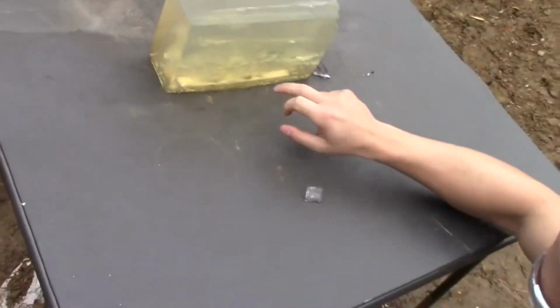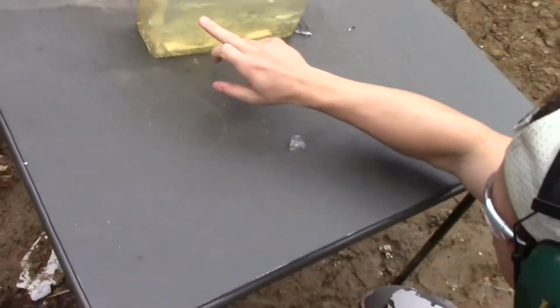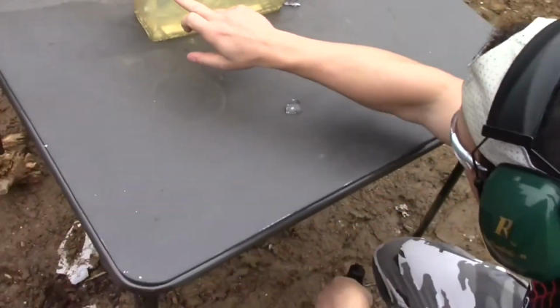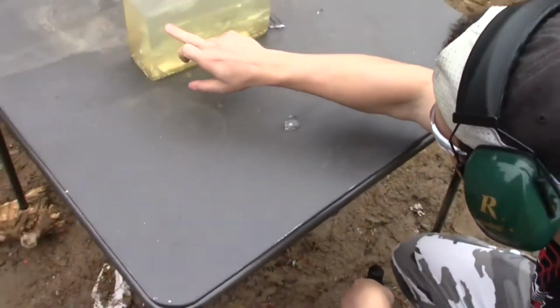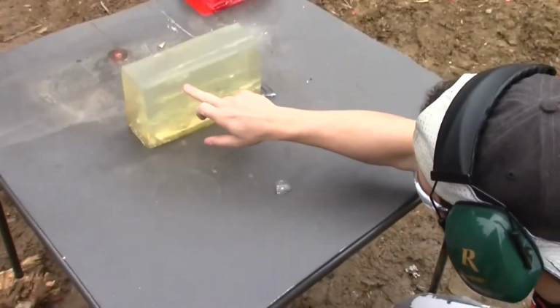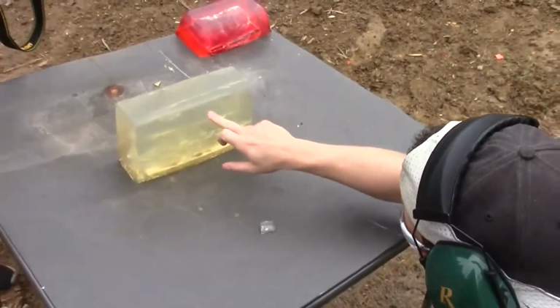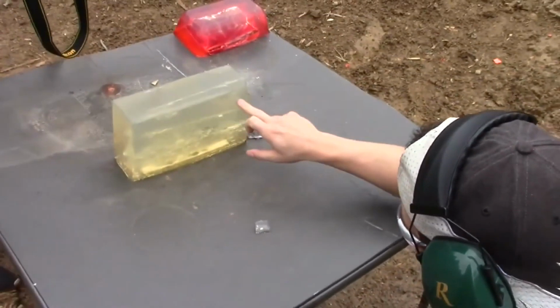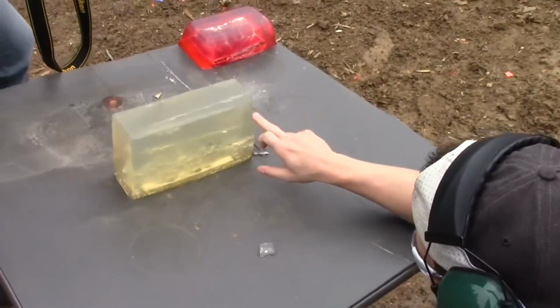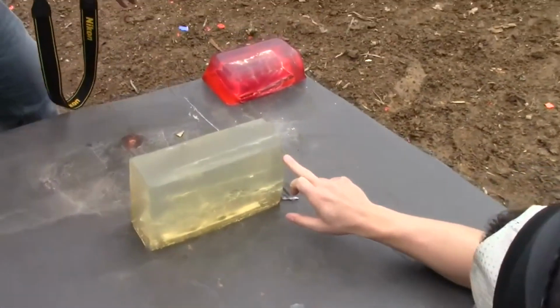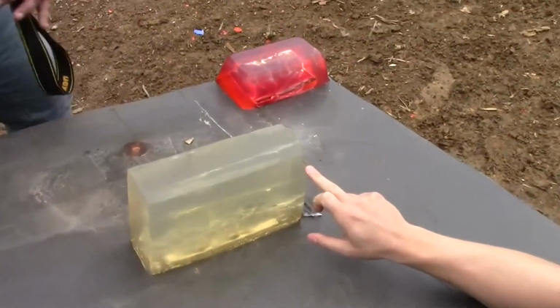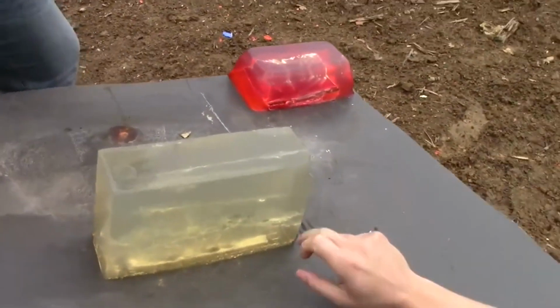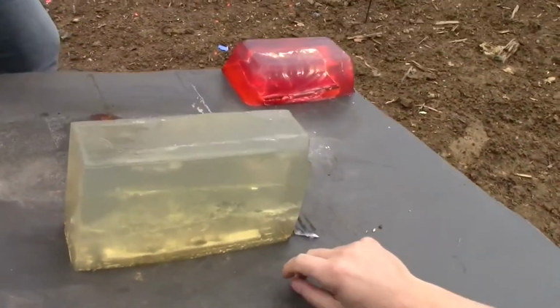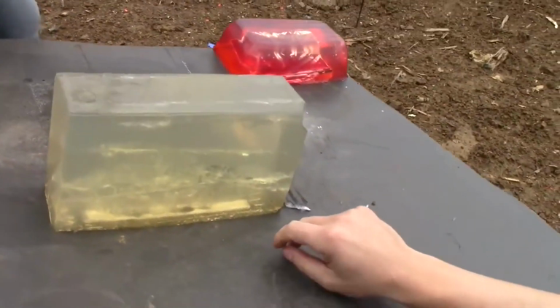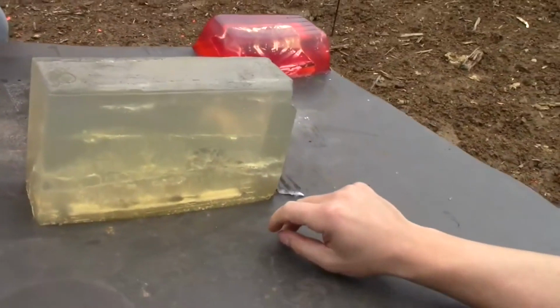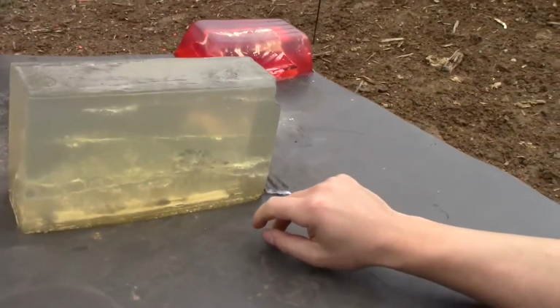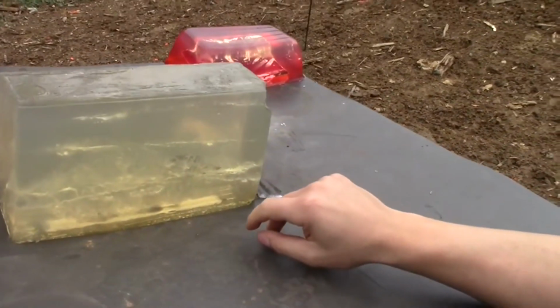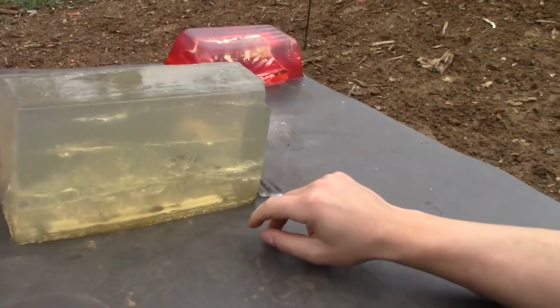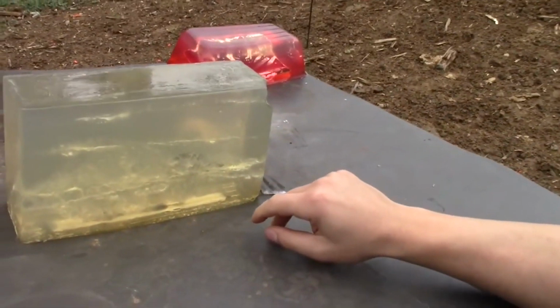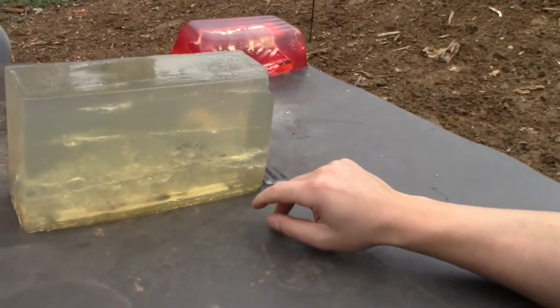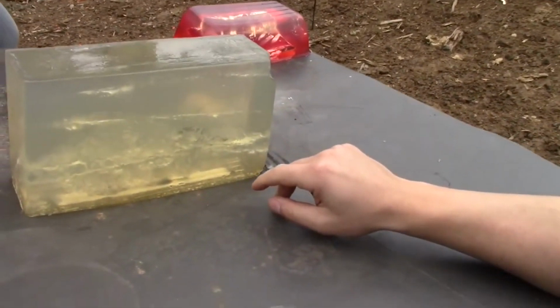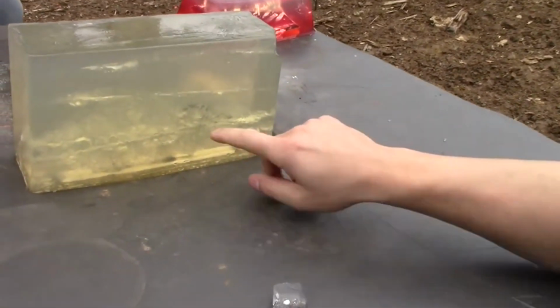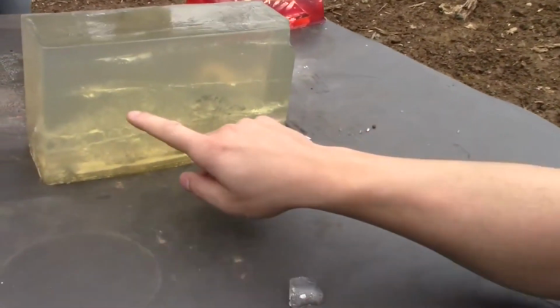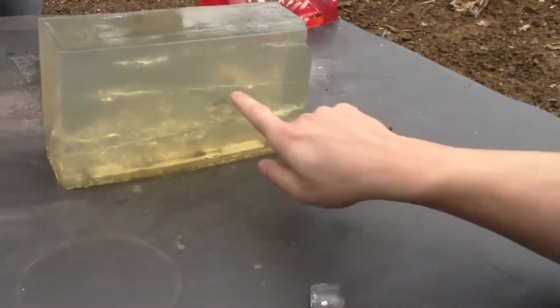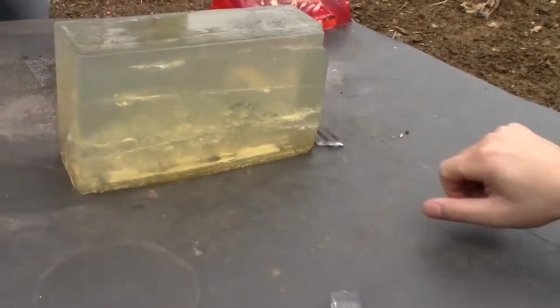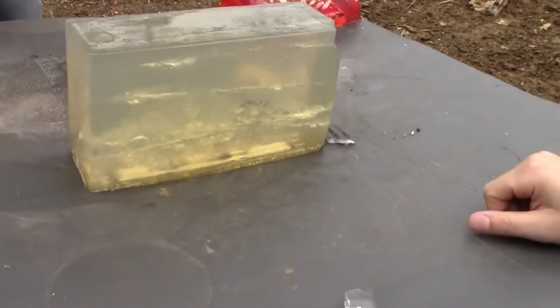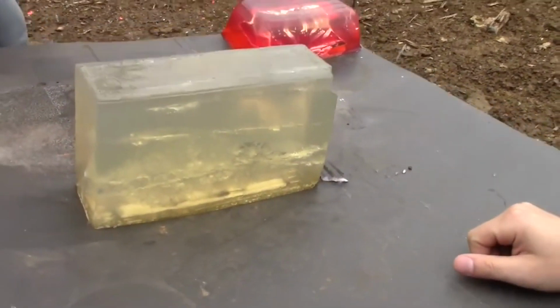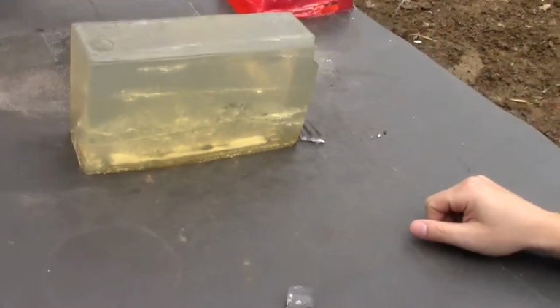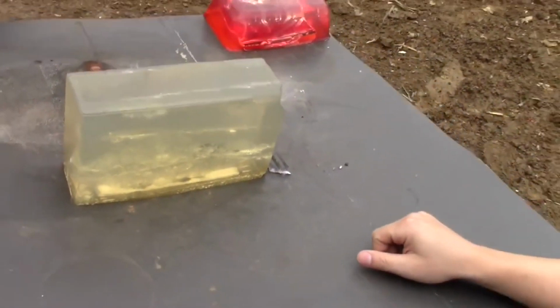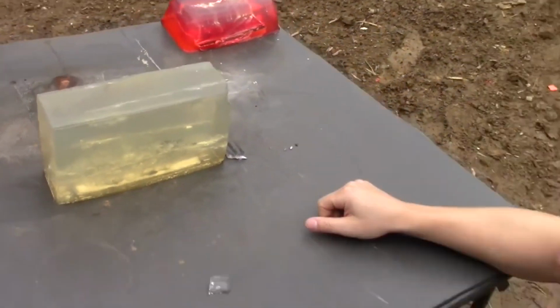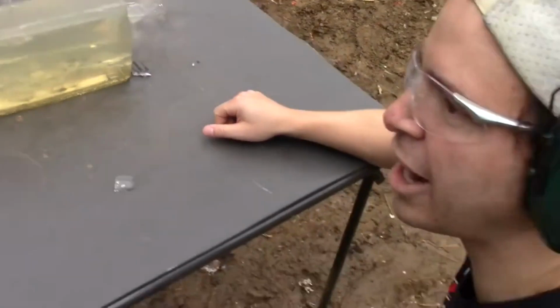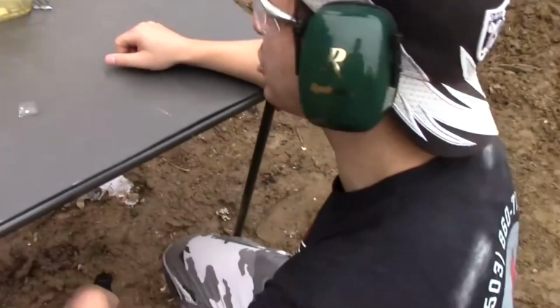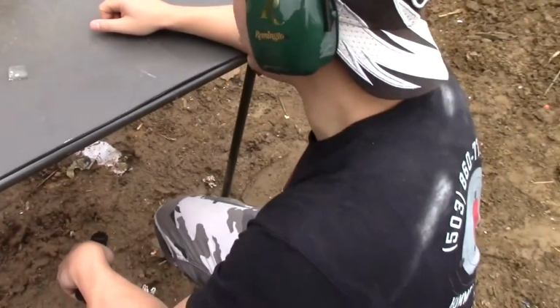You can see the 38 Special along the top, and it looks like it did almost as much damage as the 38 Special, even though the bullet's only about half the size.